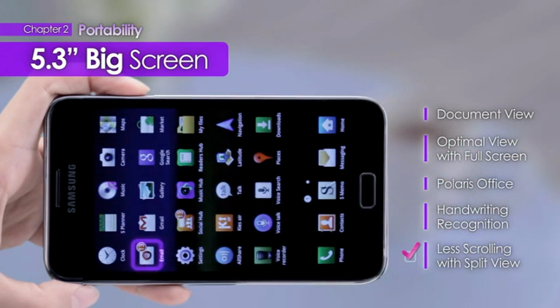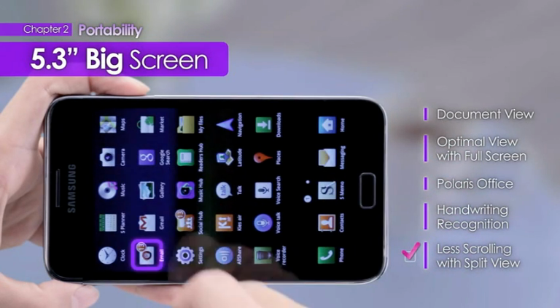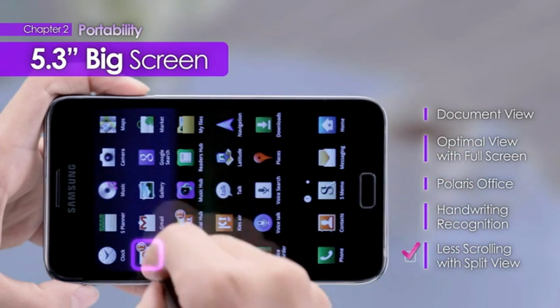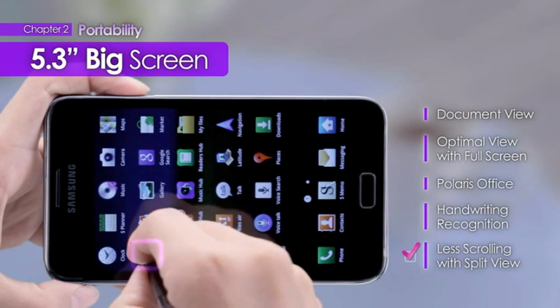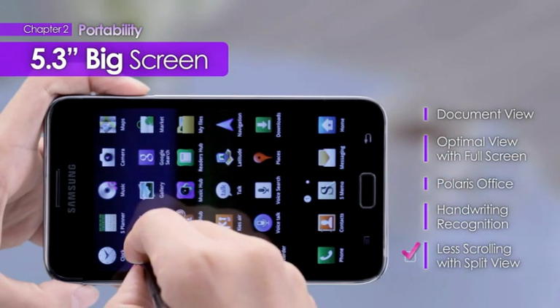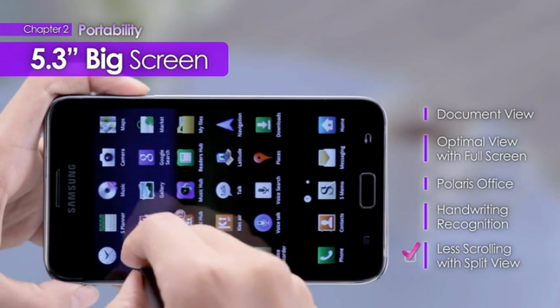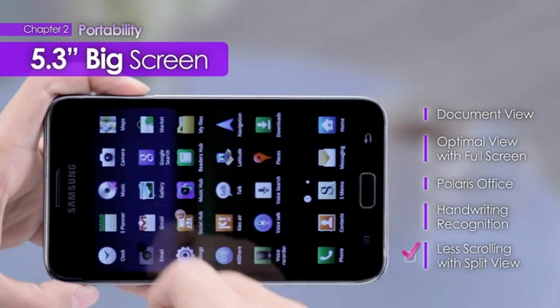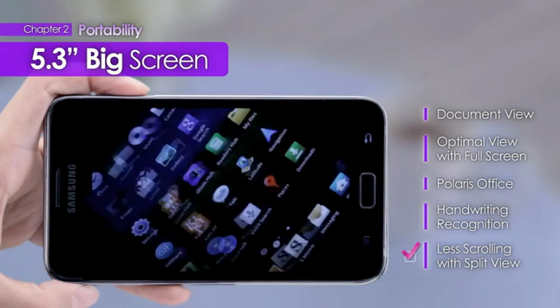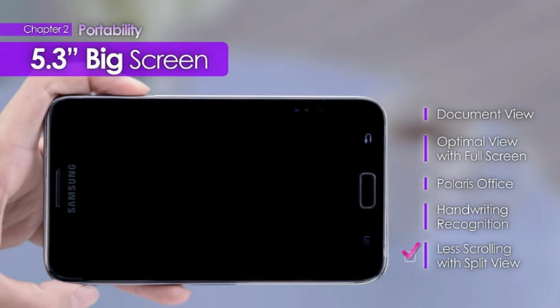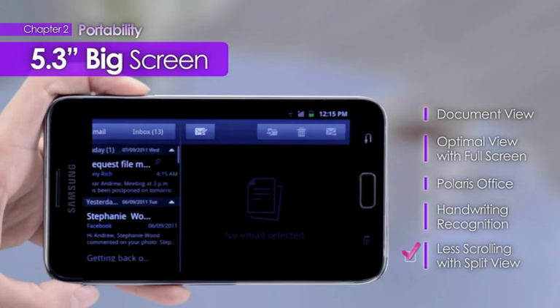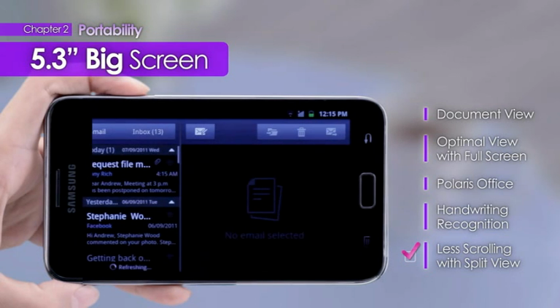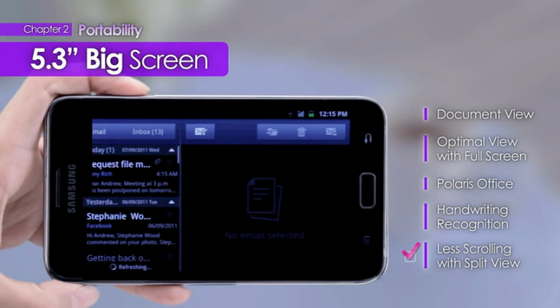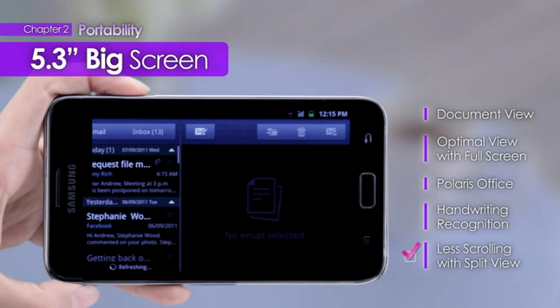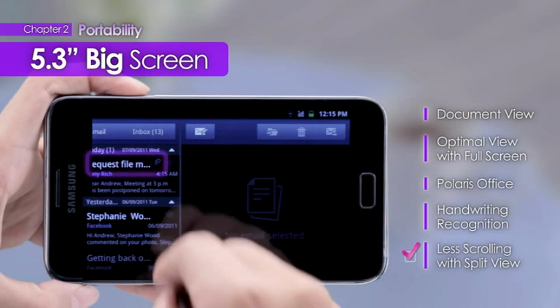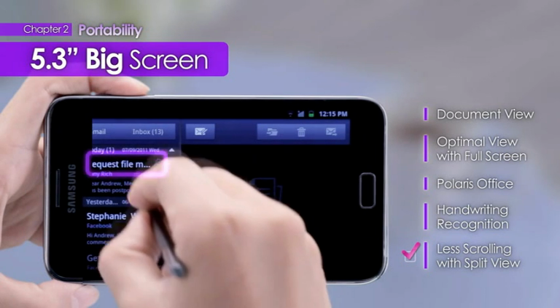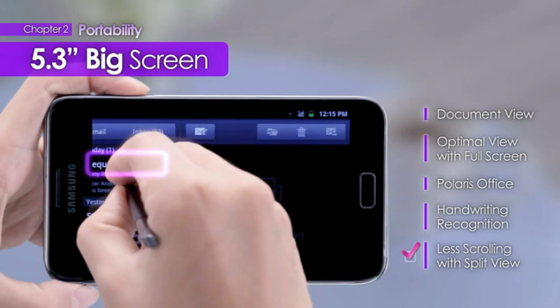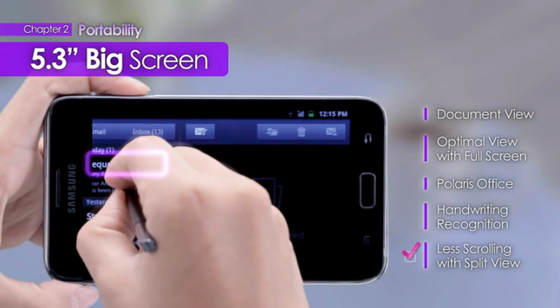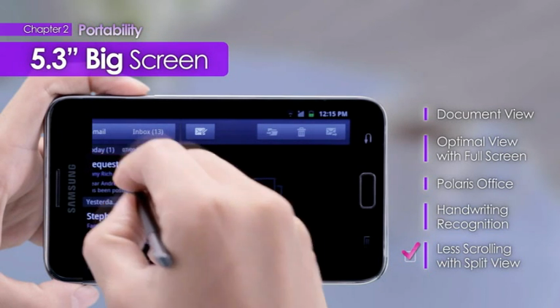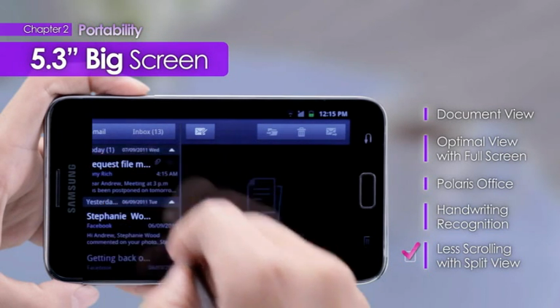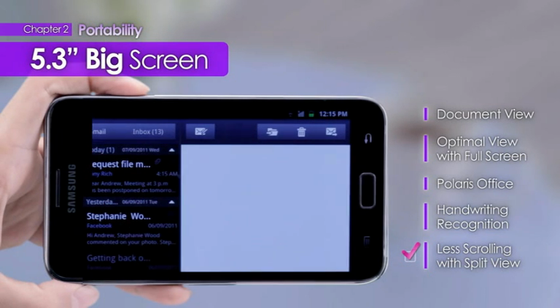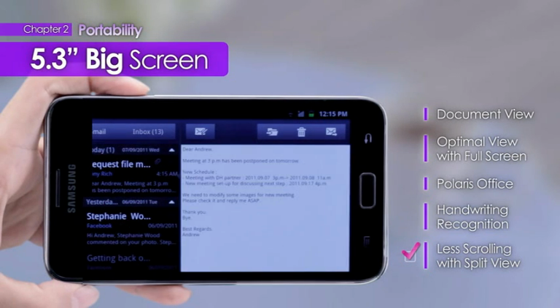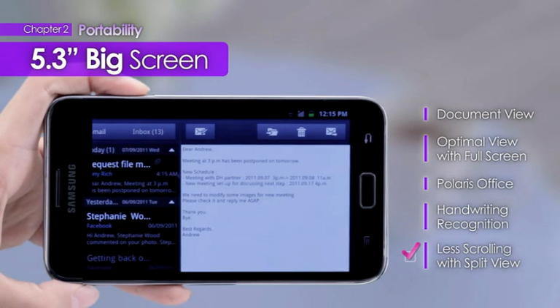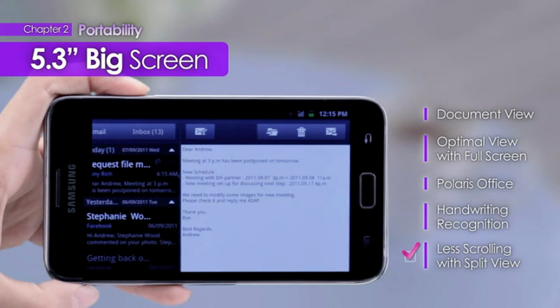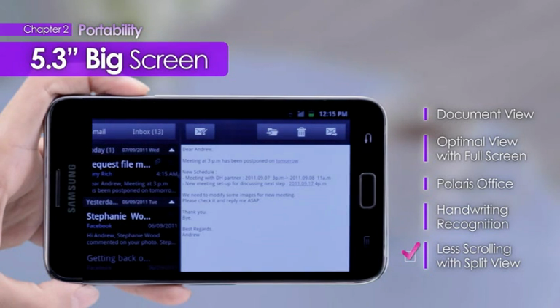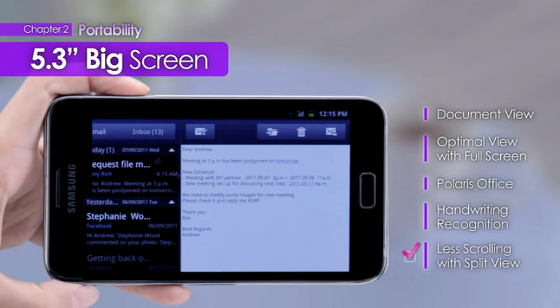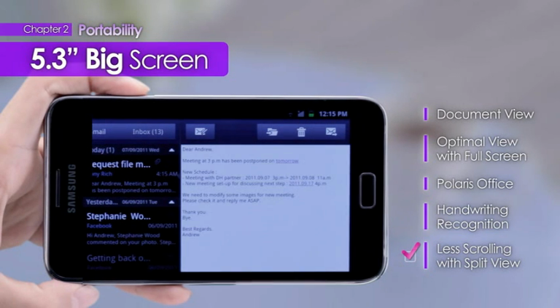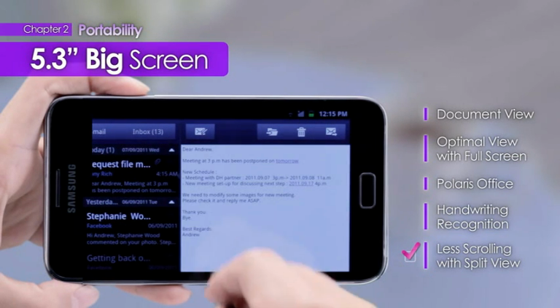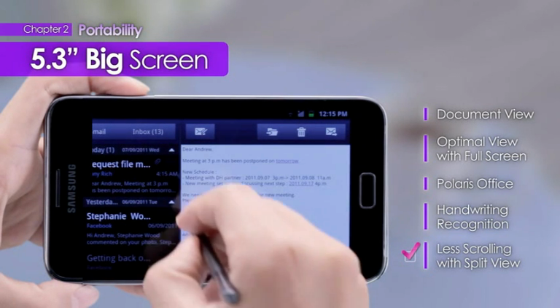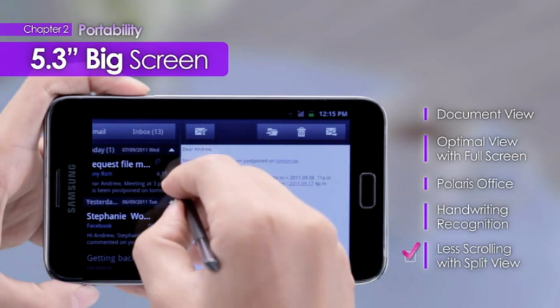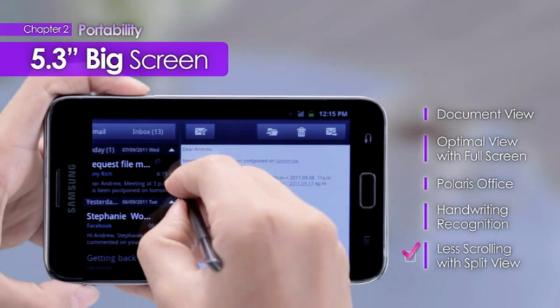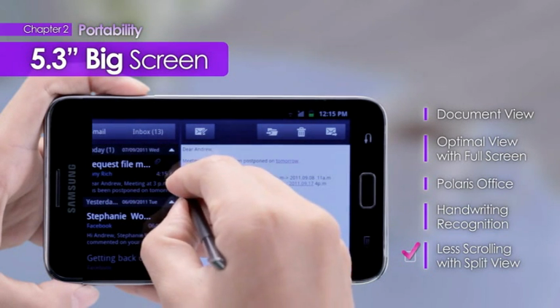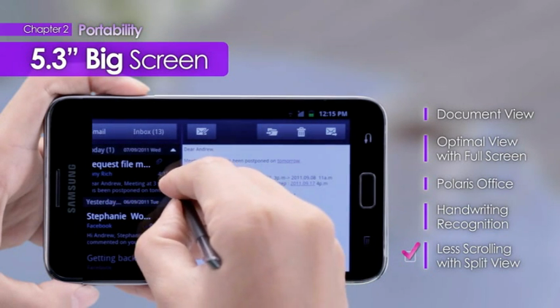Along with the Split View feature, users can efficiently use the large screen for more productivity.